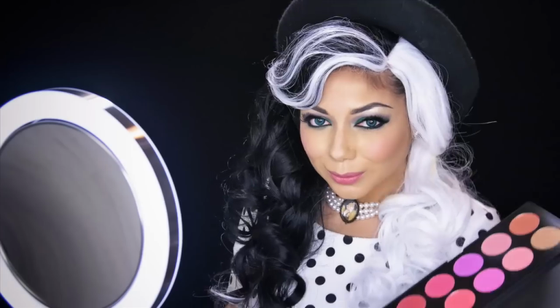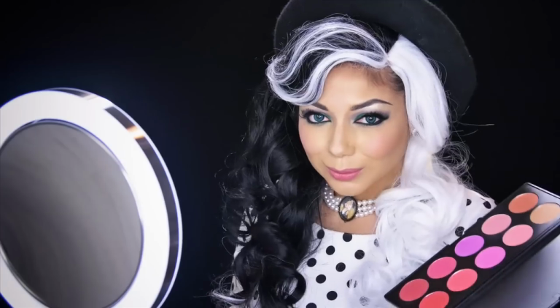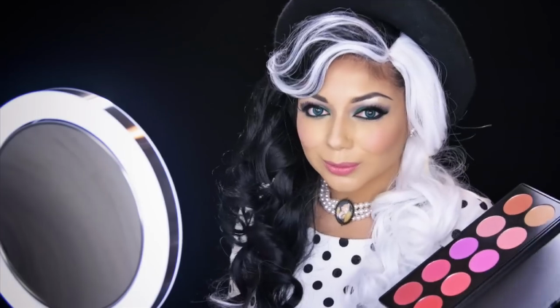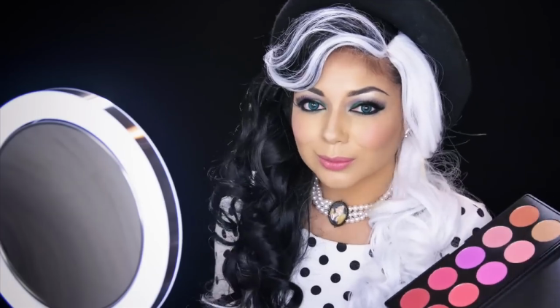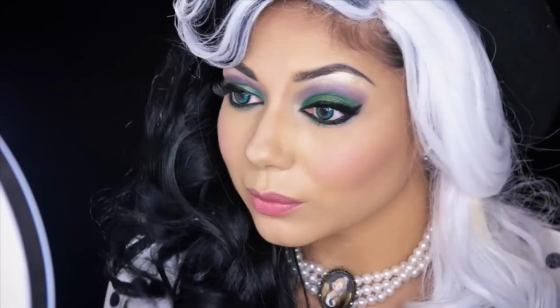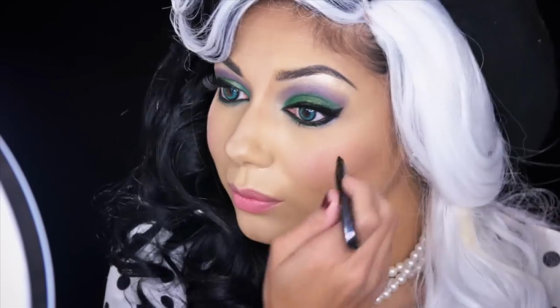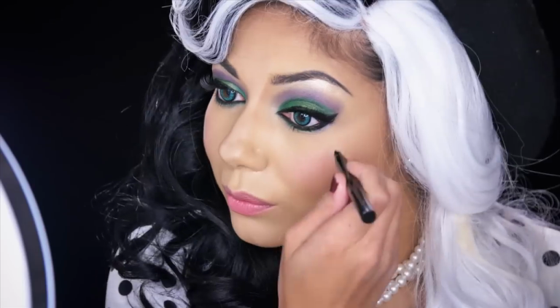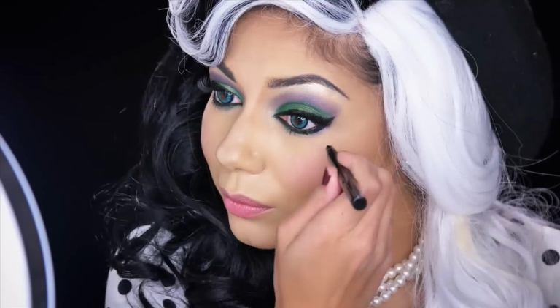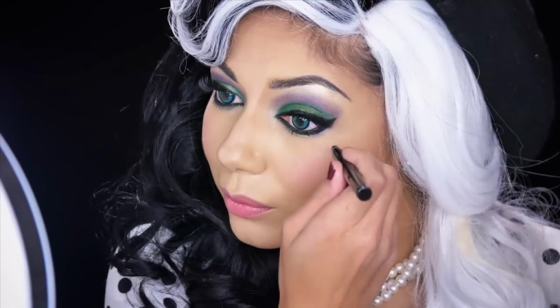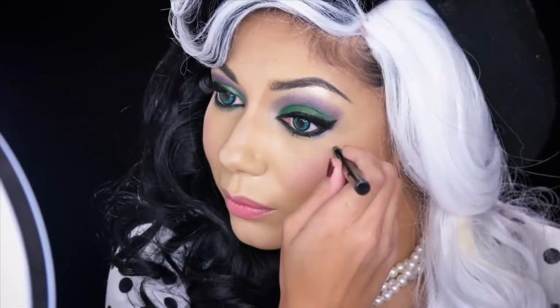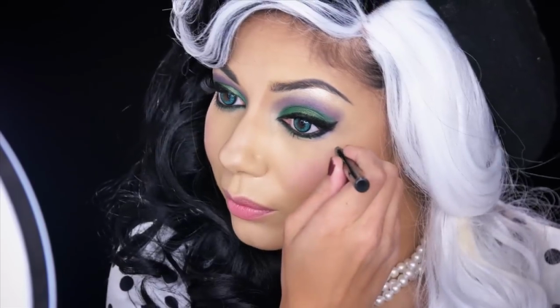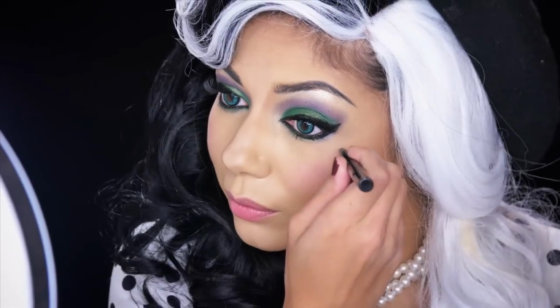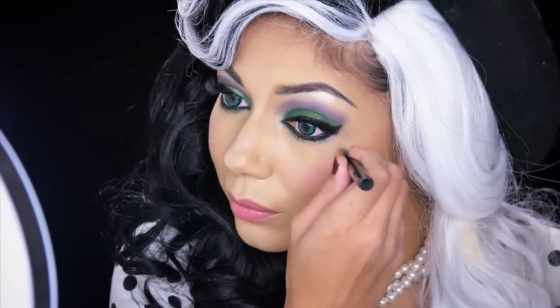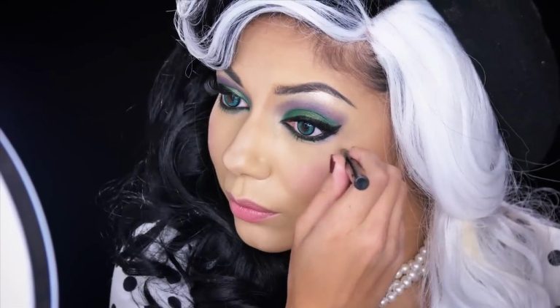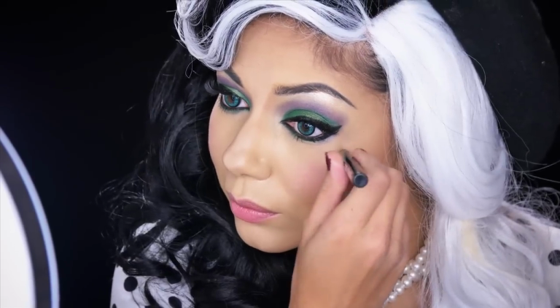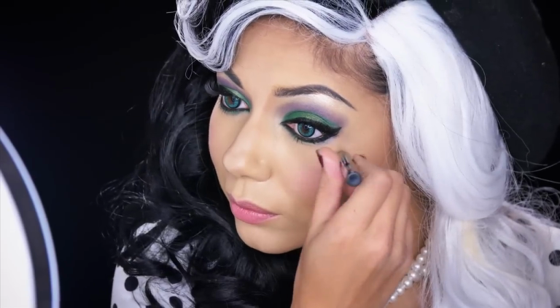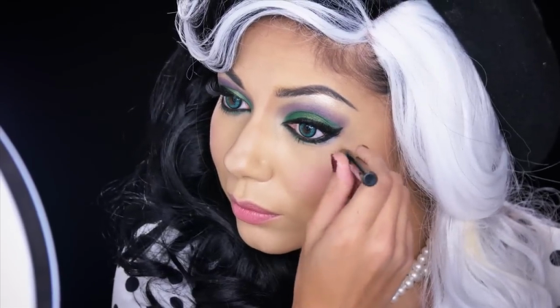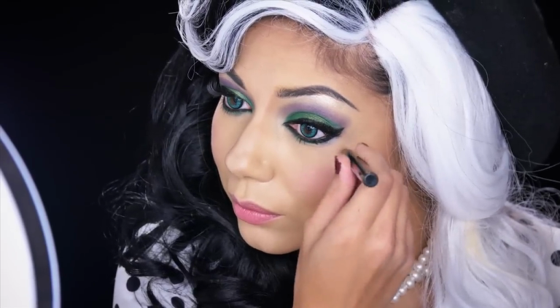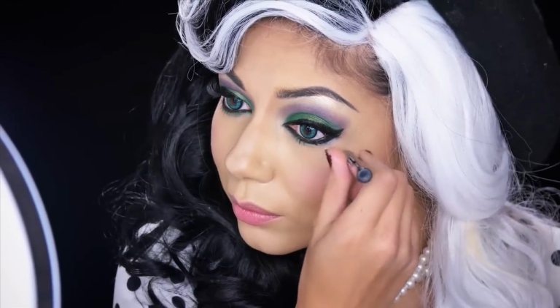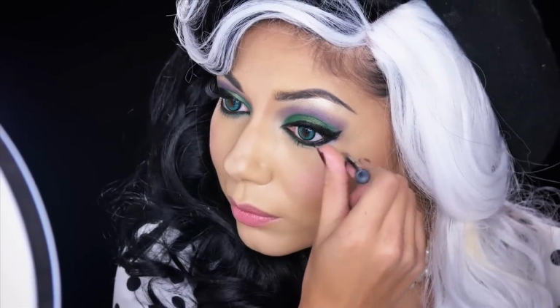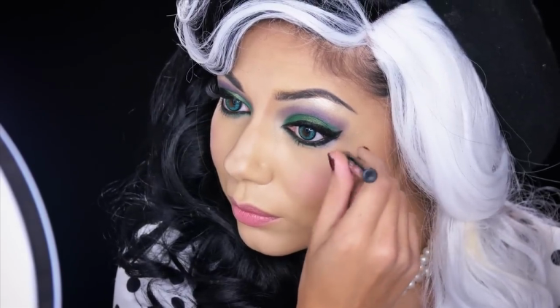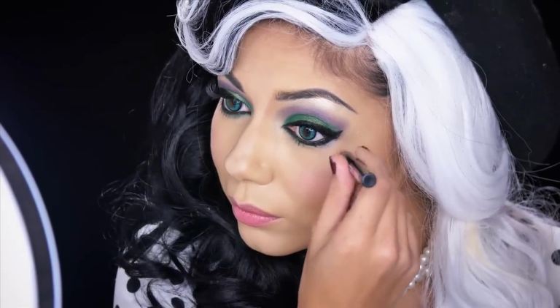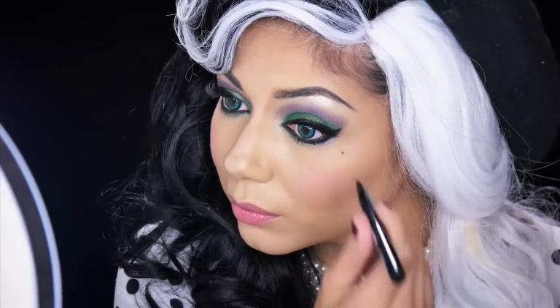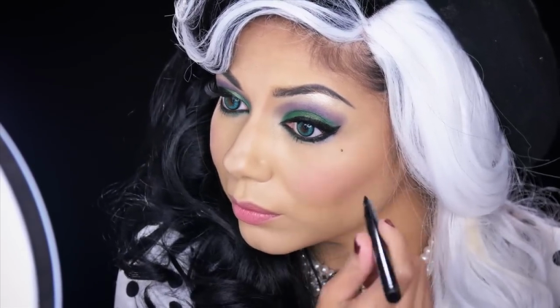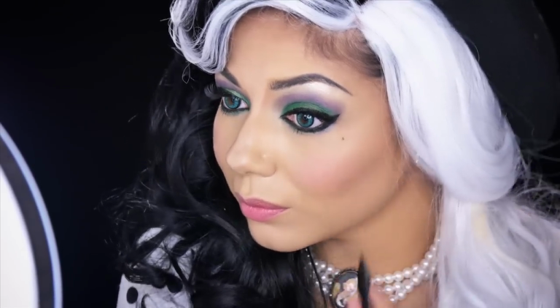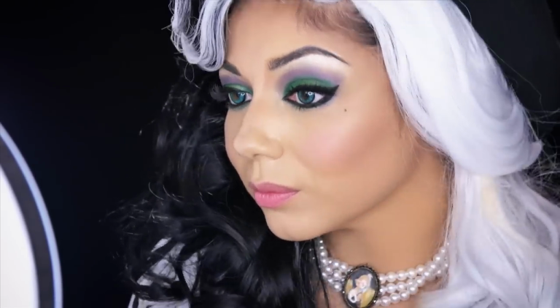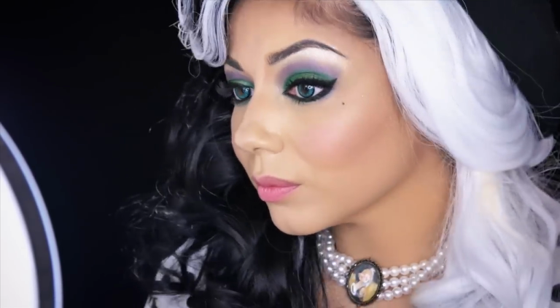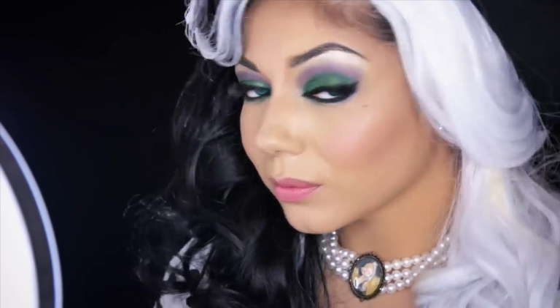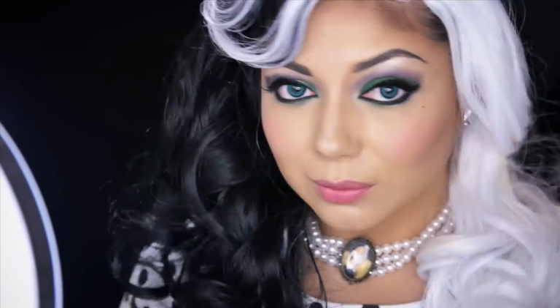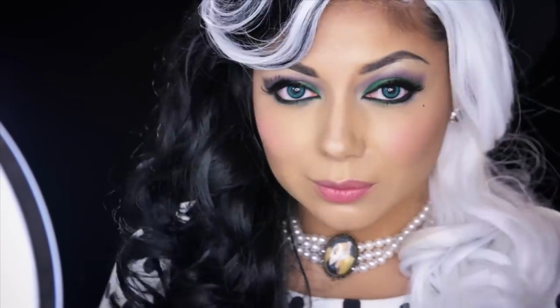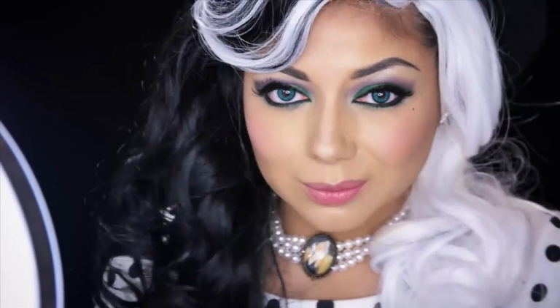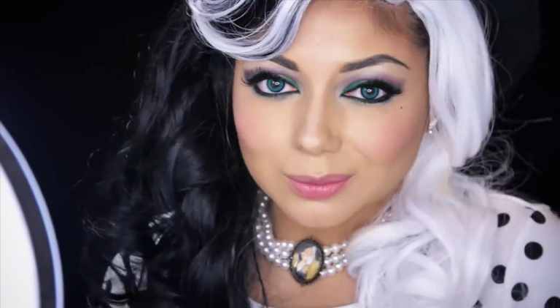Going back to that black liquid liner, I'm going to add a little beauty mark underneath my eye, just to glam it up.